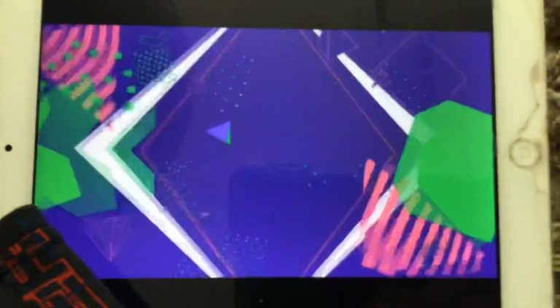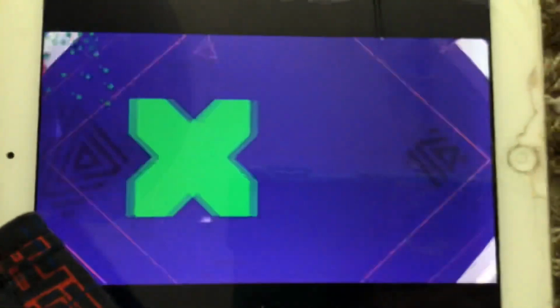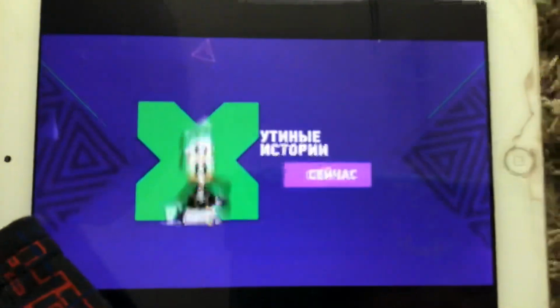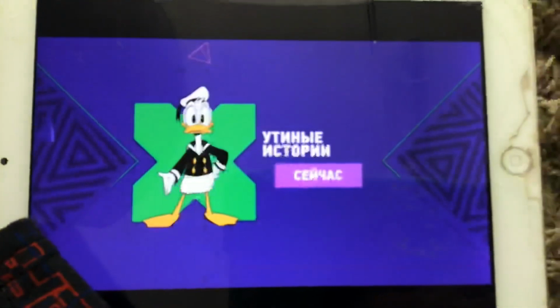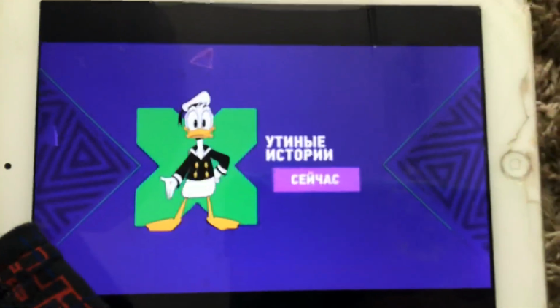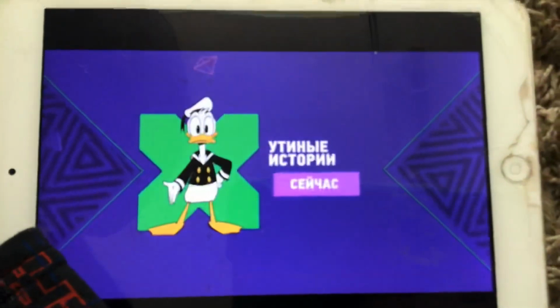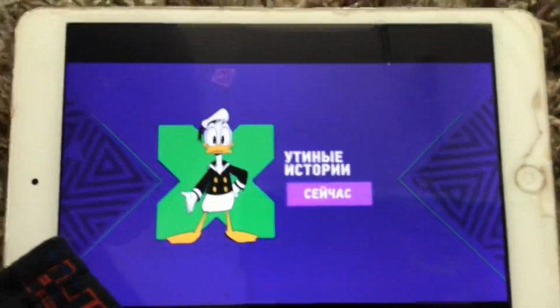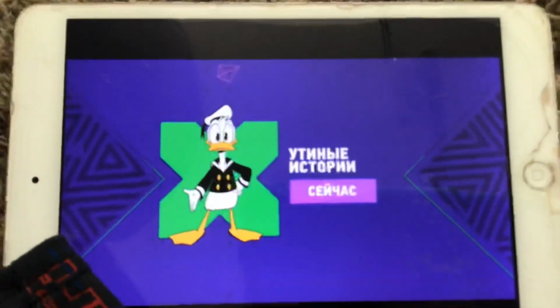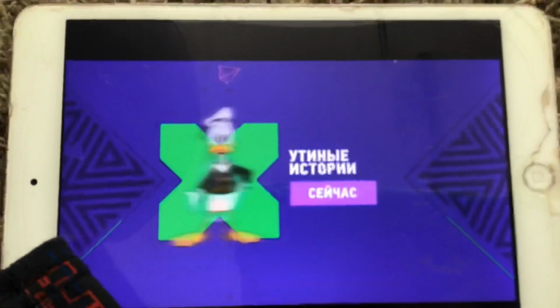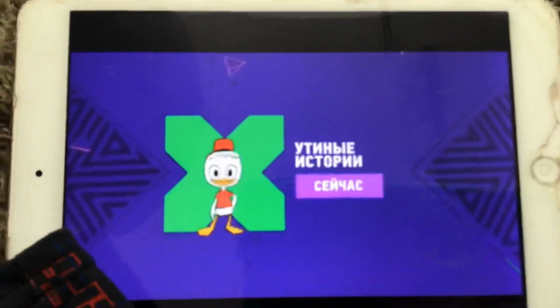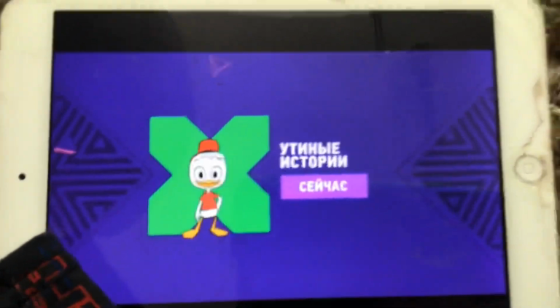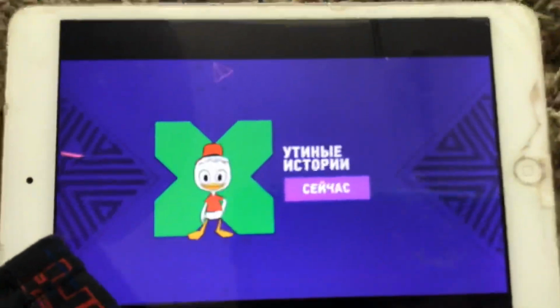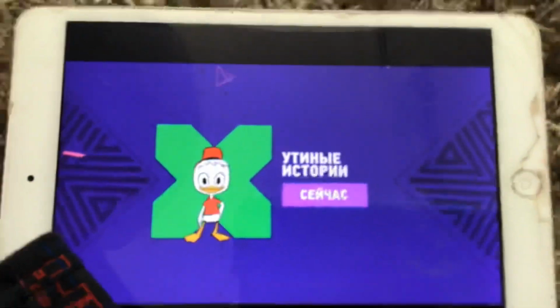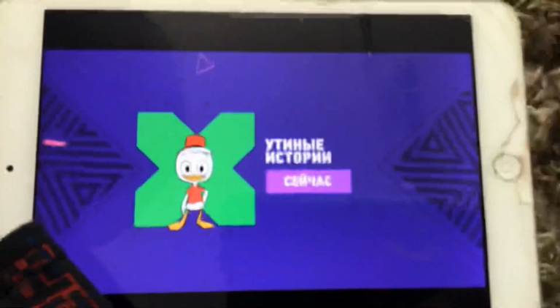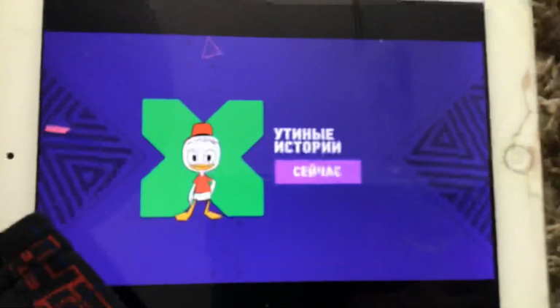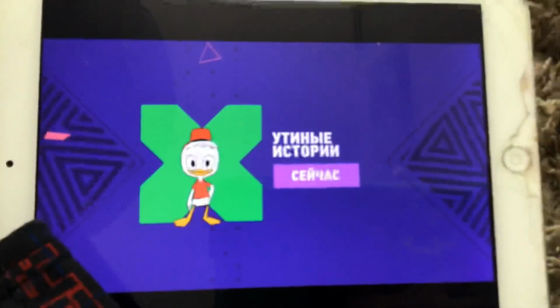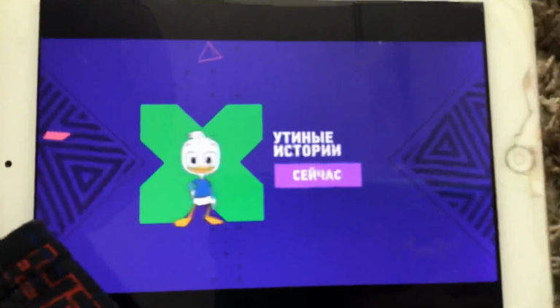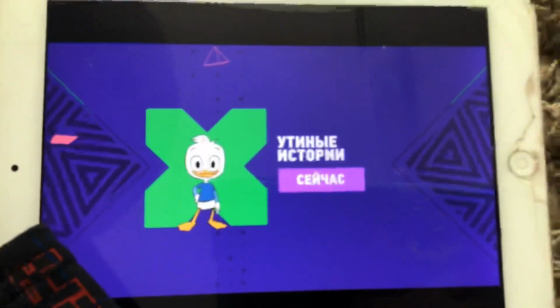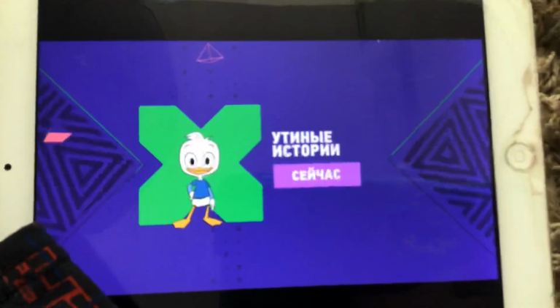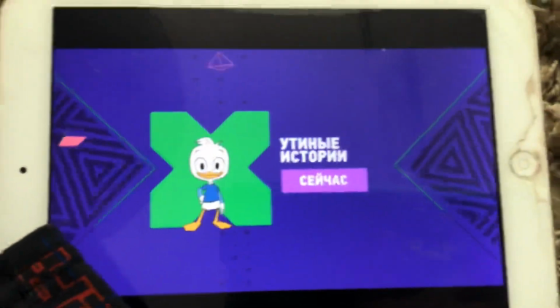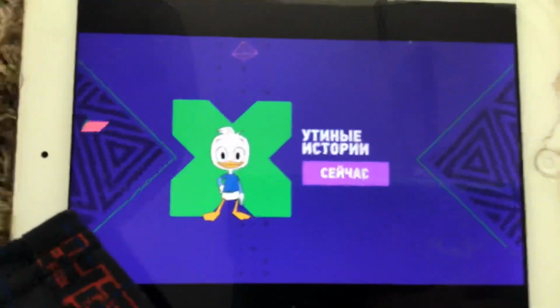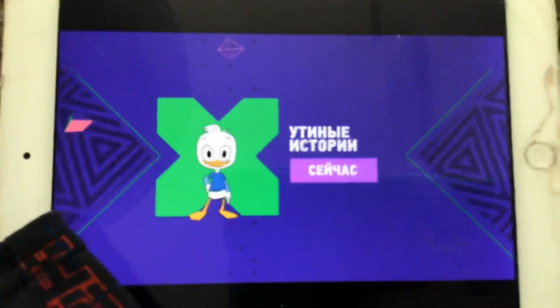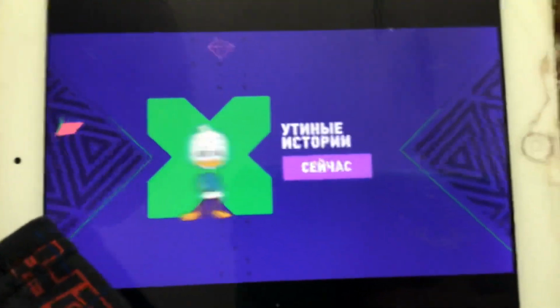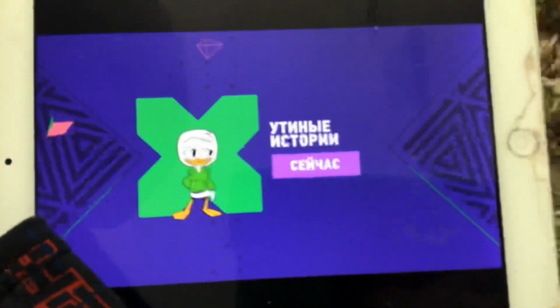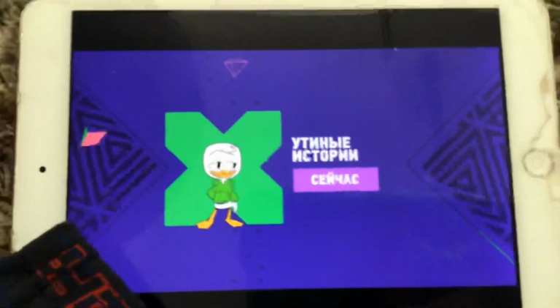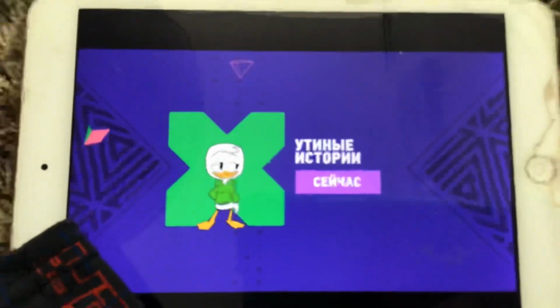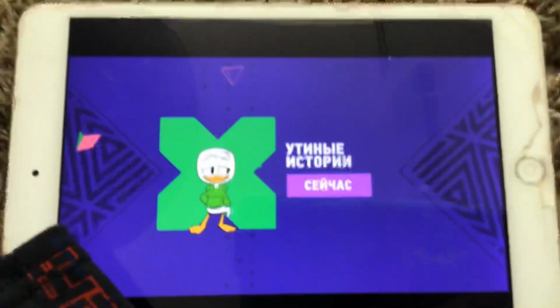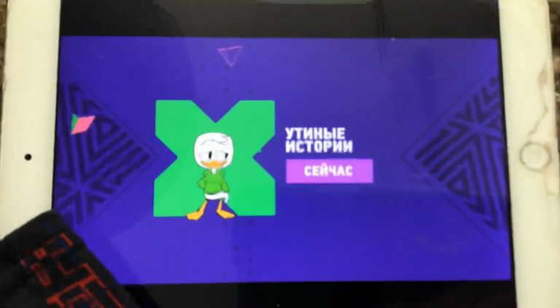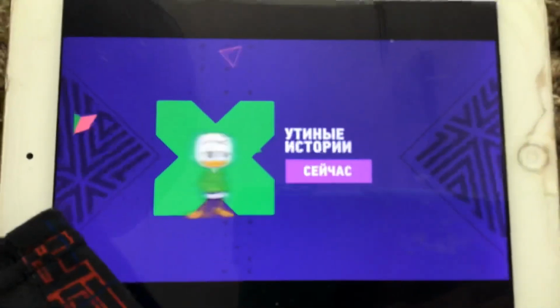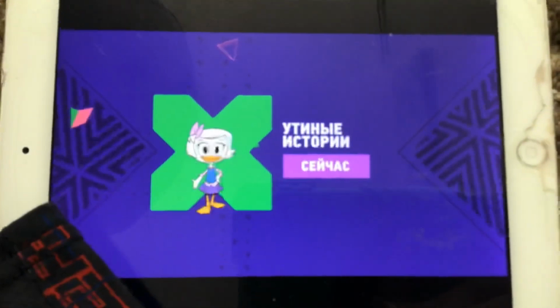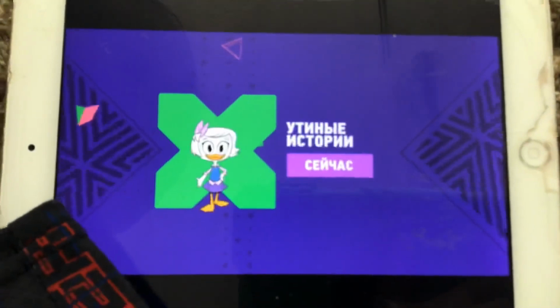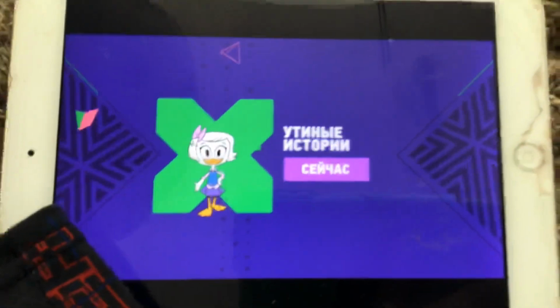Get your story going, as DuckTales is coming up next, right here on Disney XD.